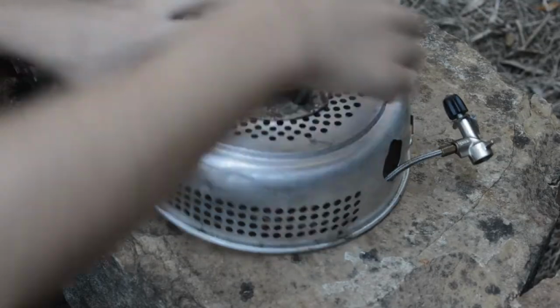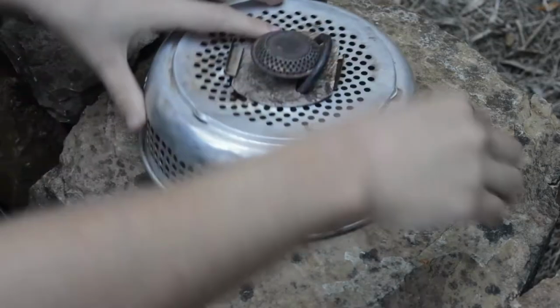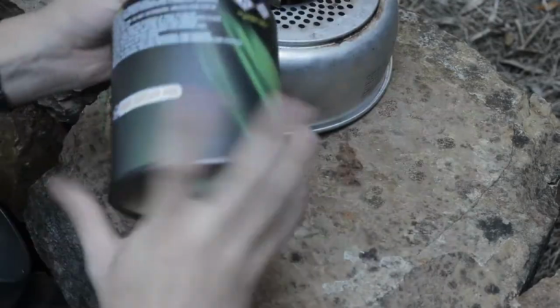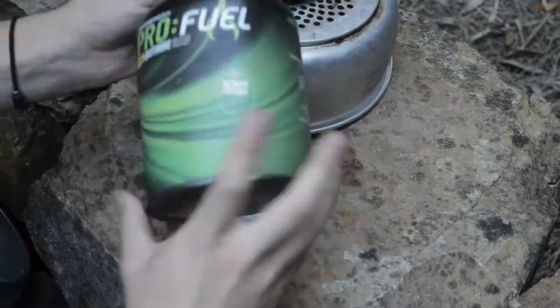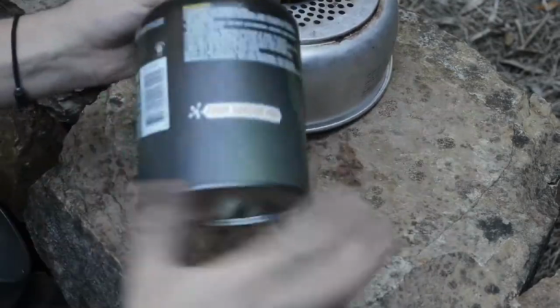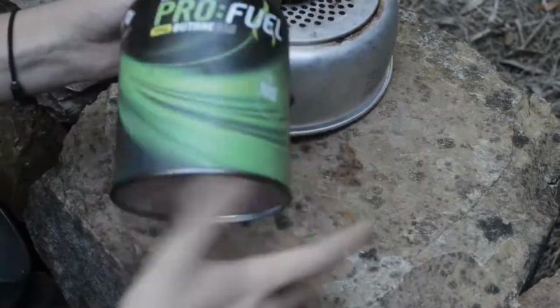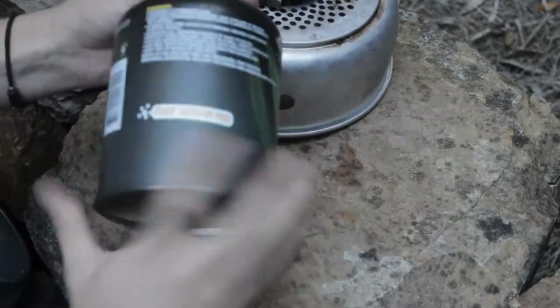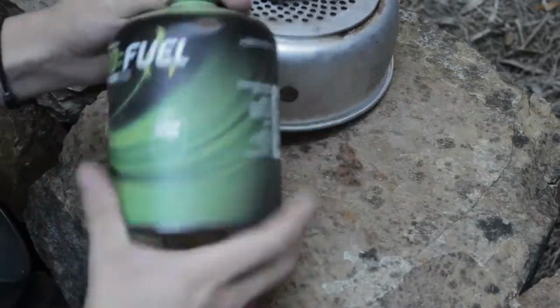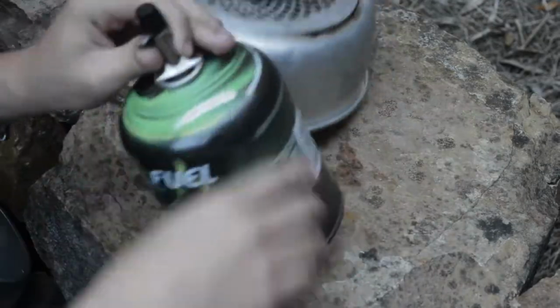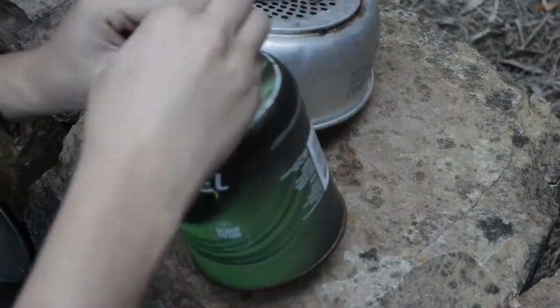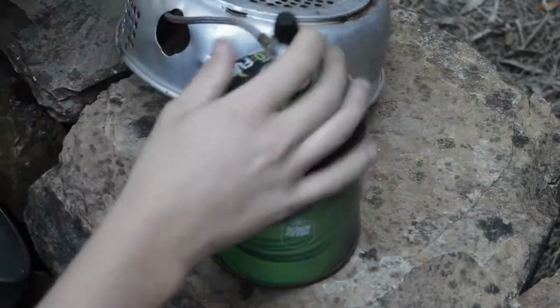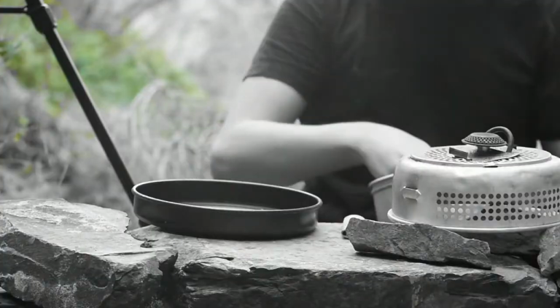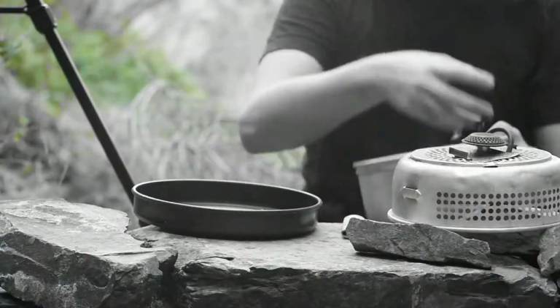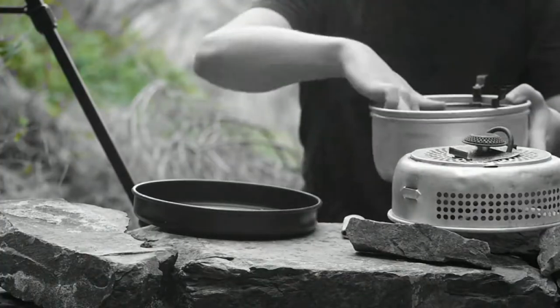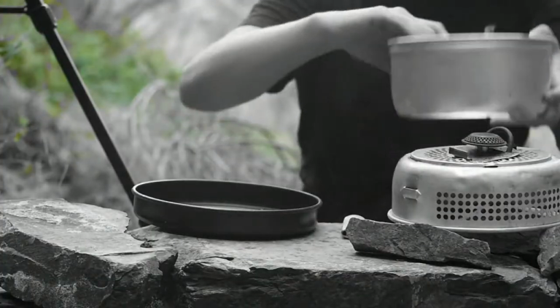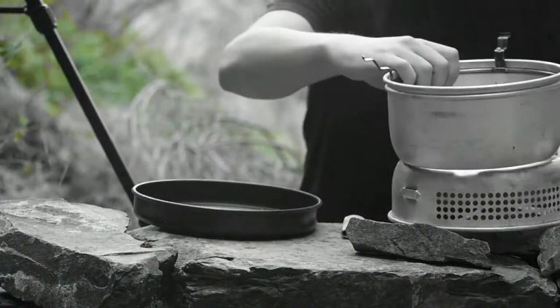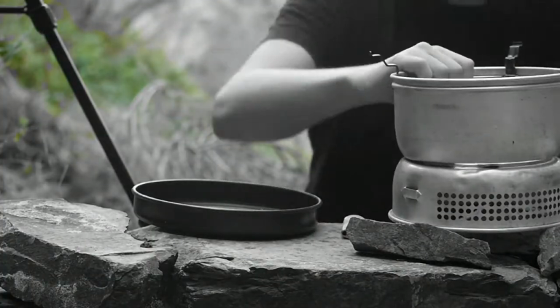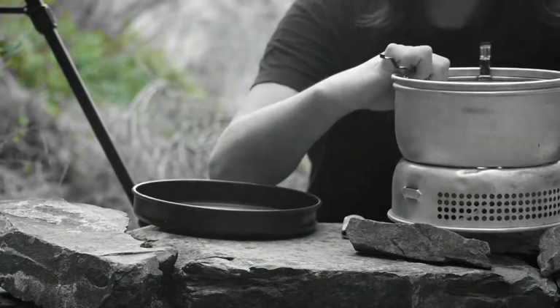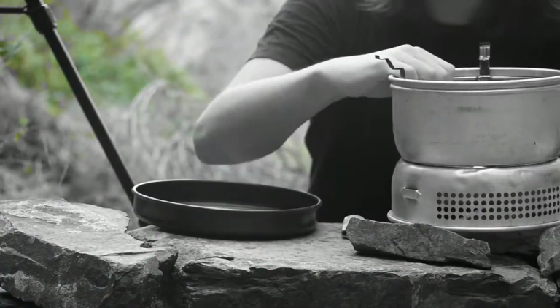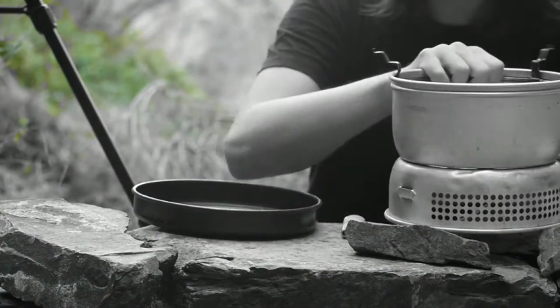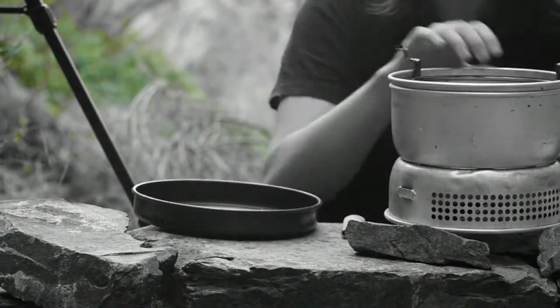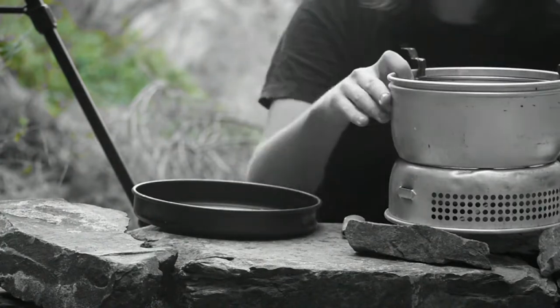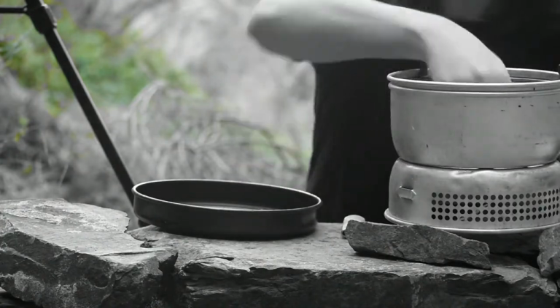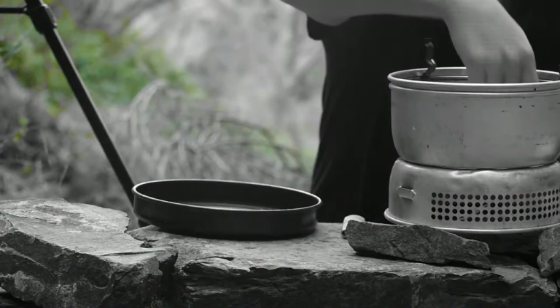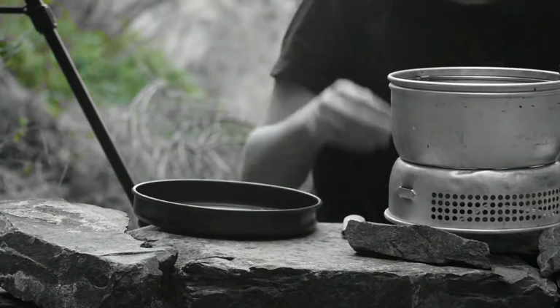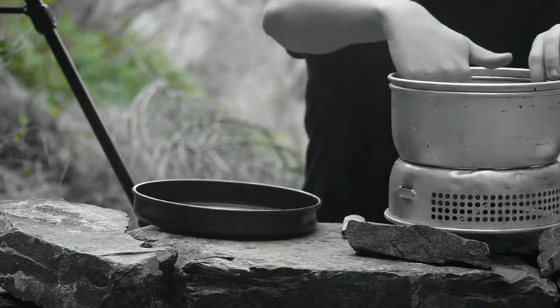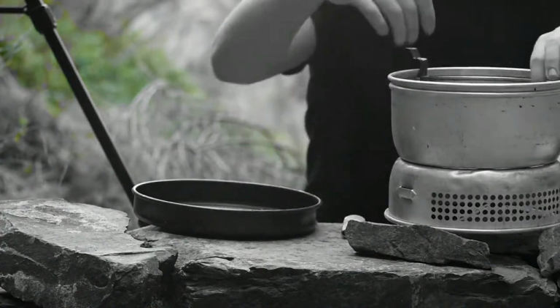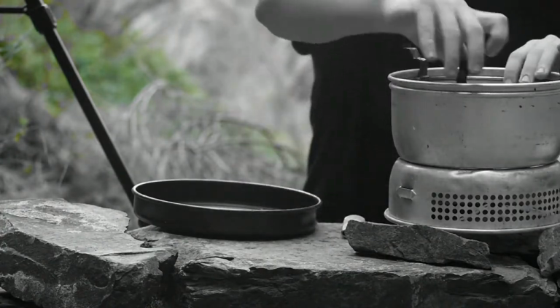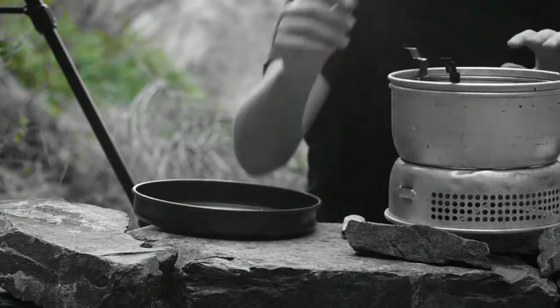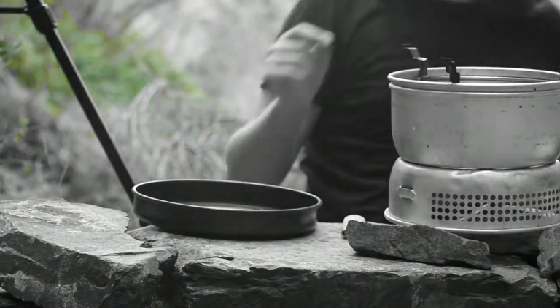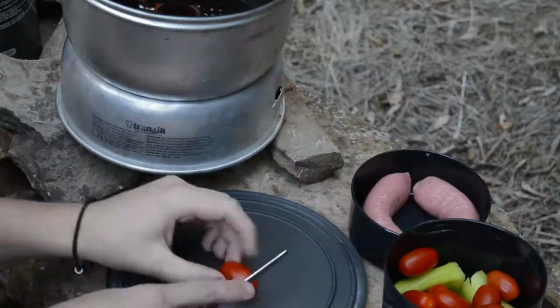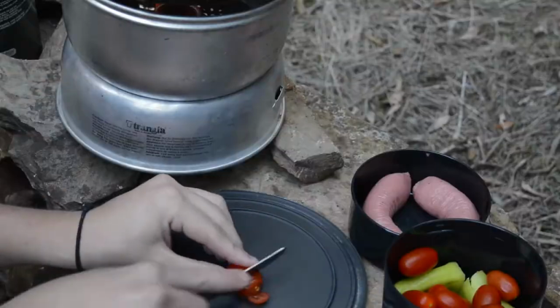To begin with, assemble the trench here. I'm using a gas burner in the trench here today.